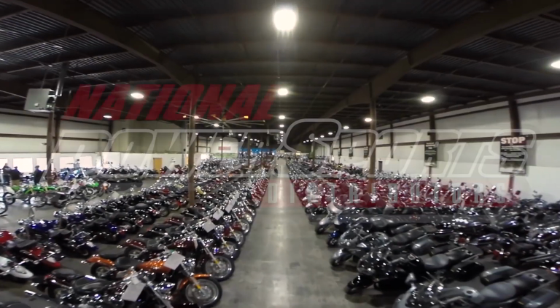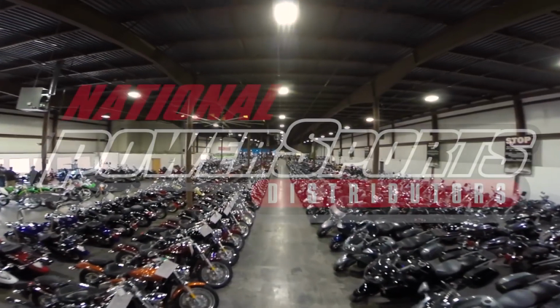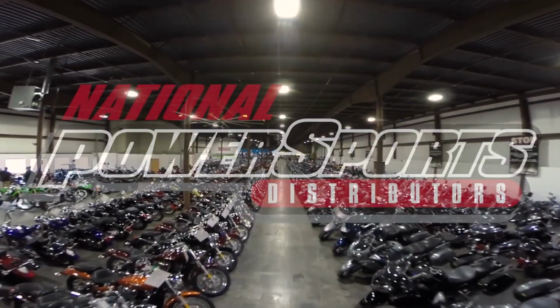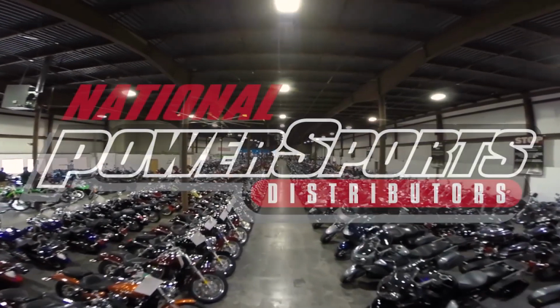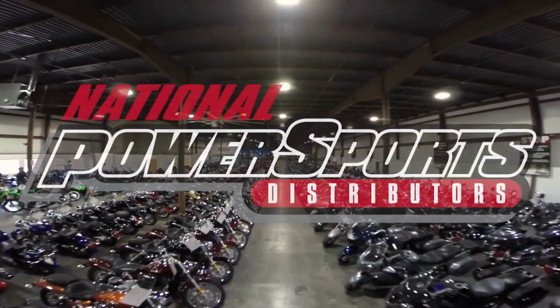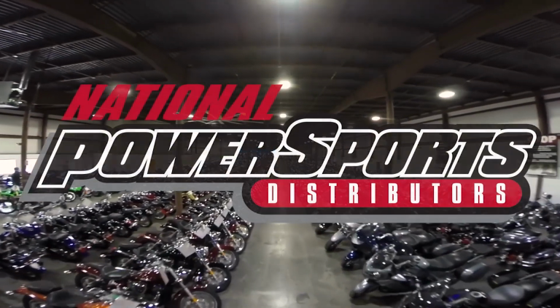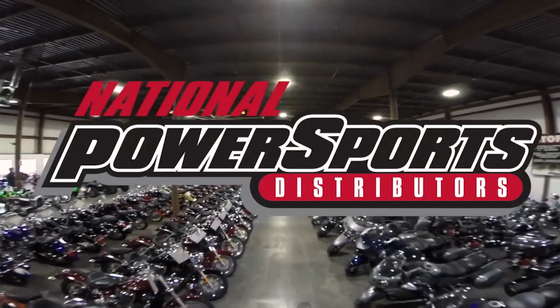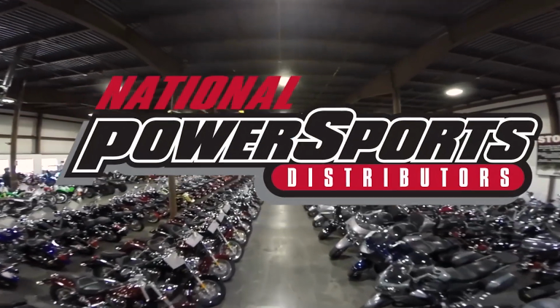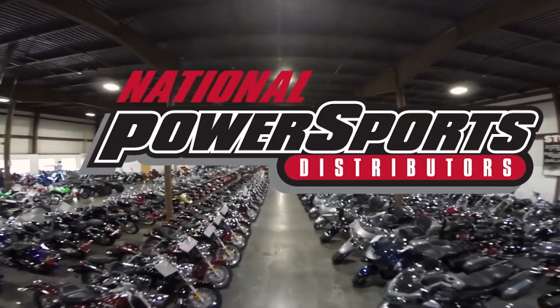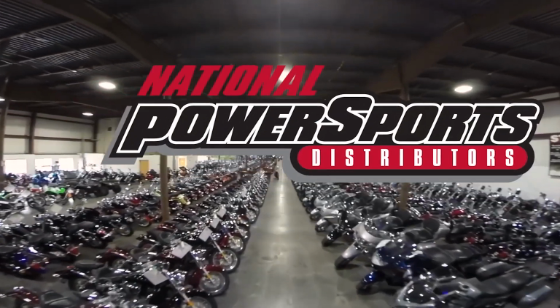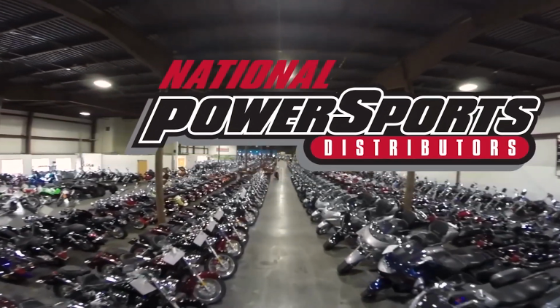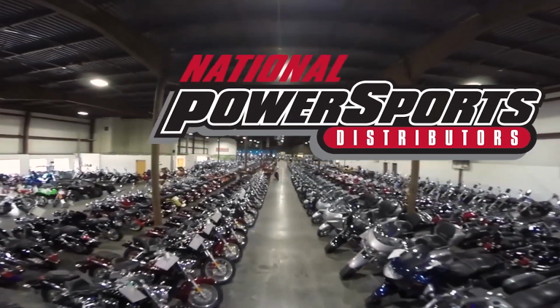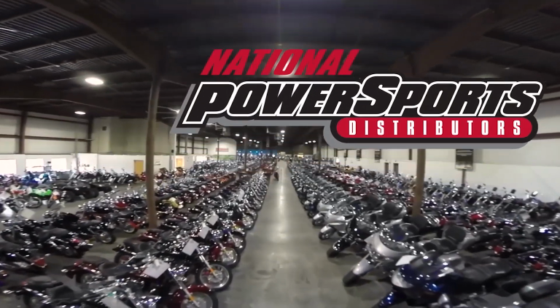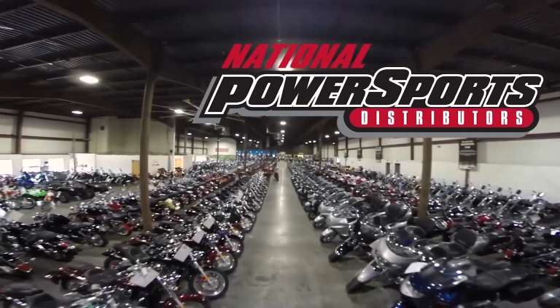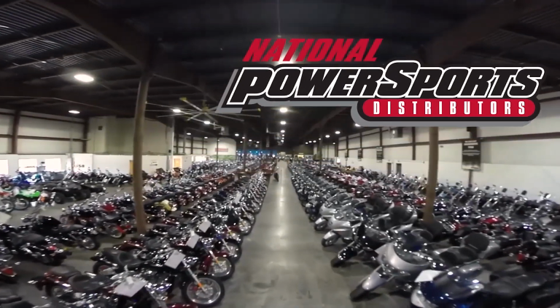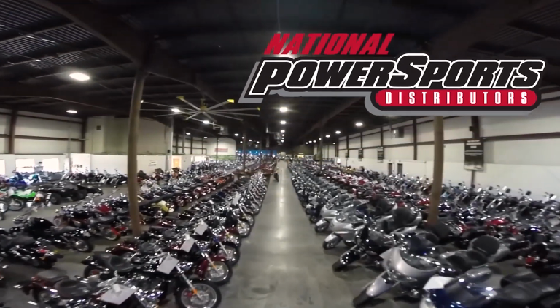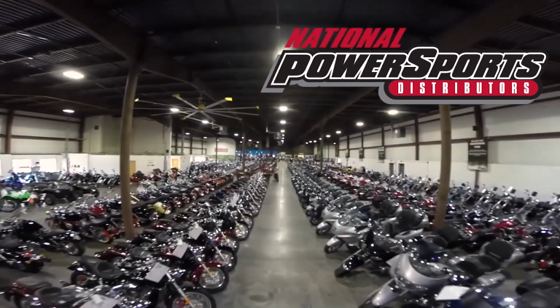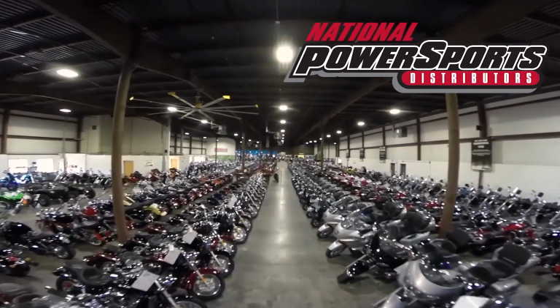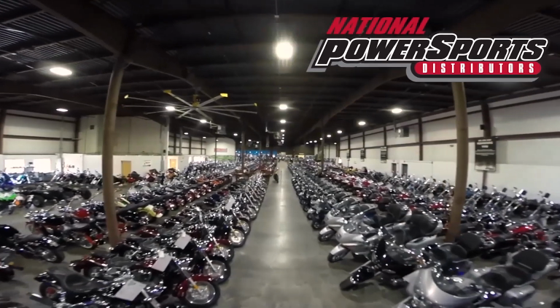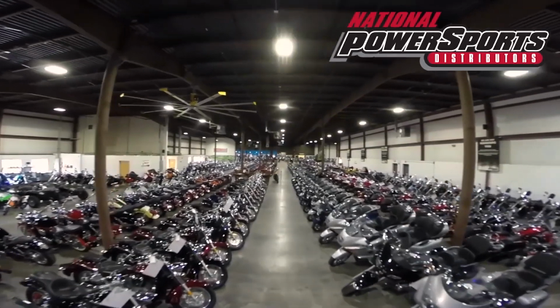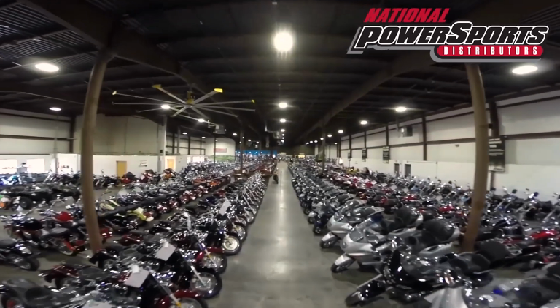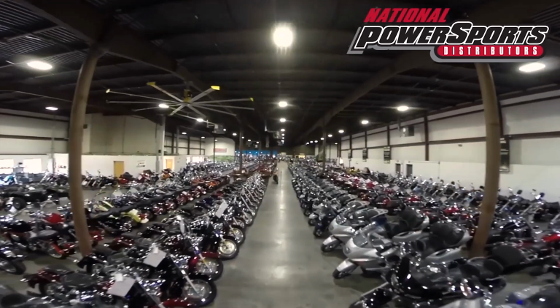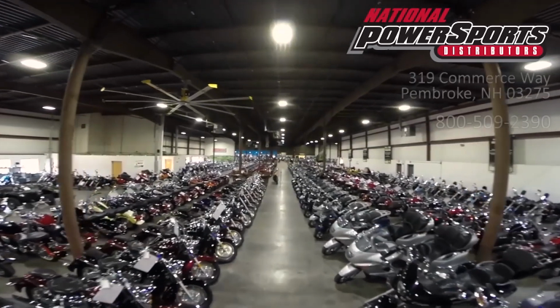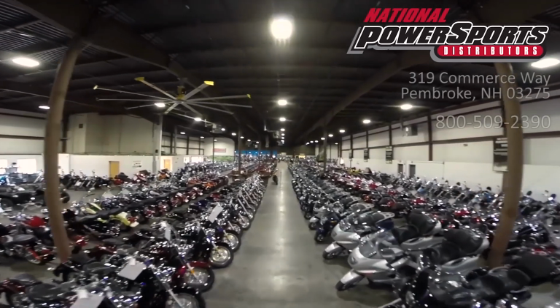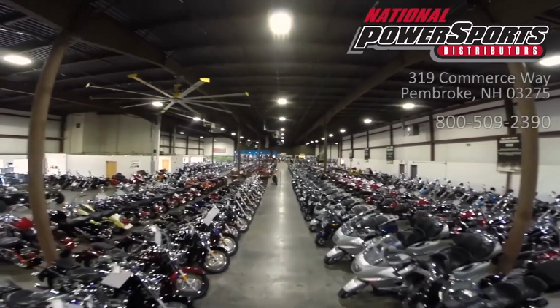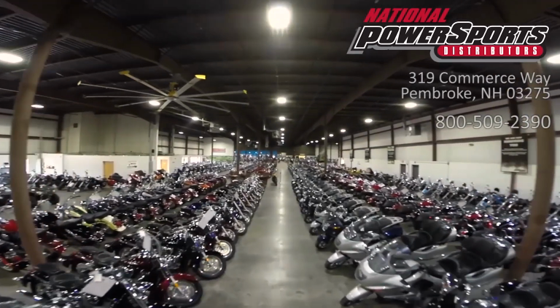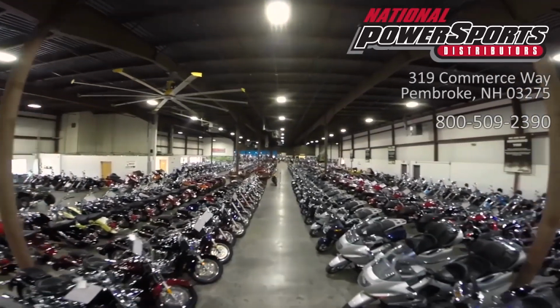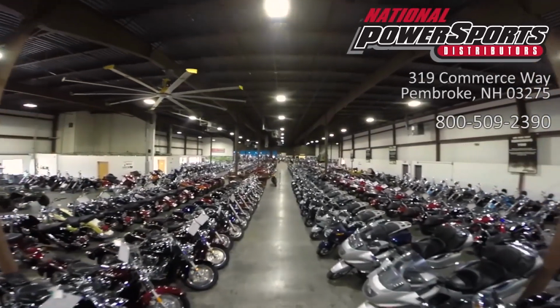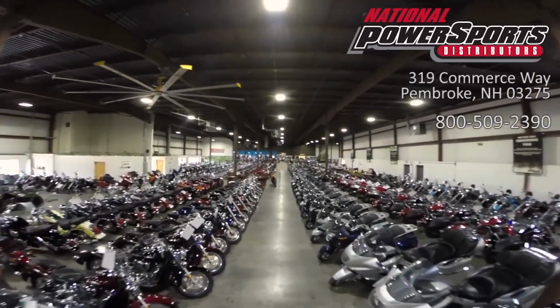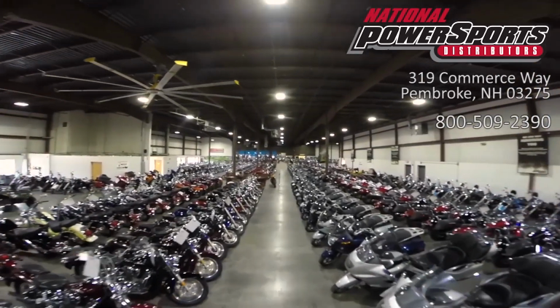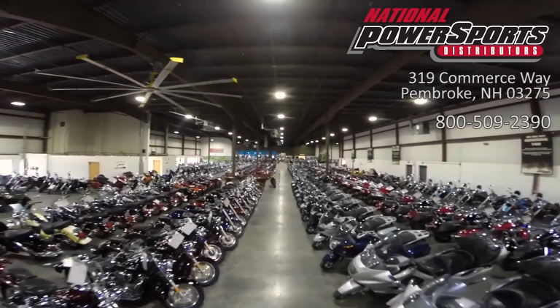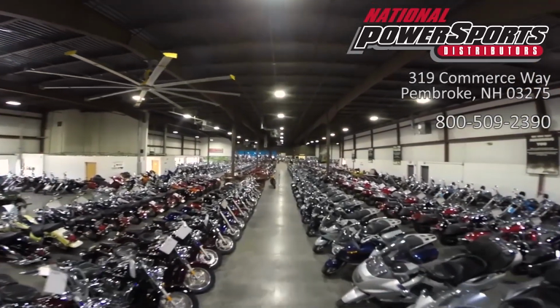This vehicle has been fully serviced, detailed, and comes with a 90-day nationwide warranty.